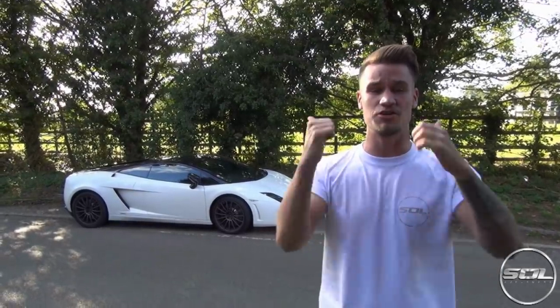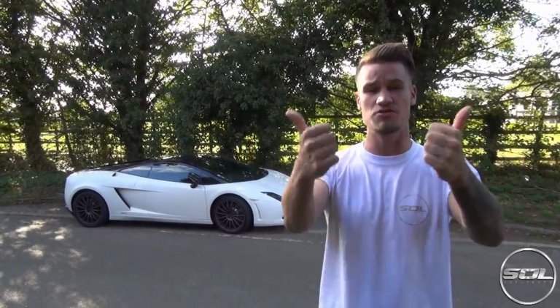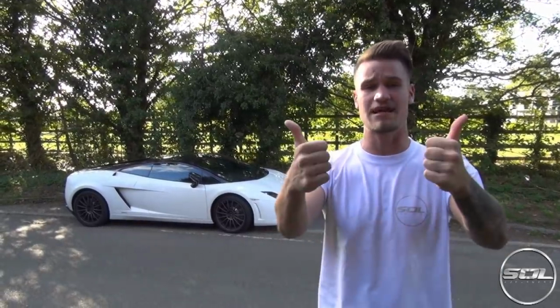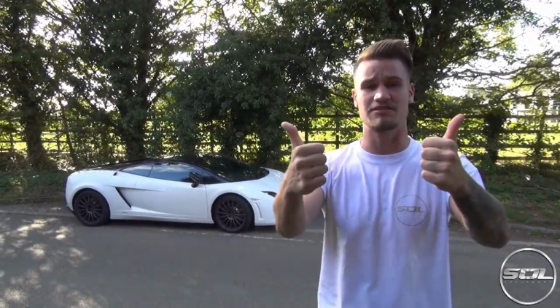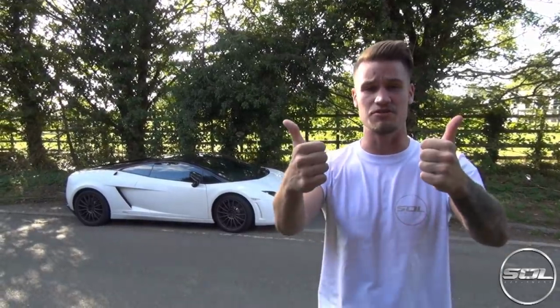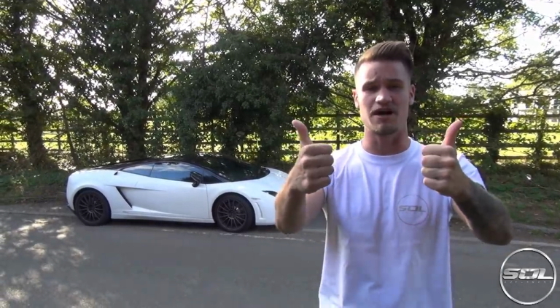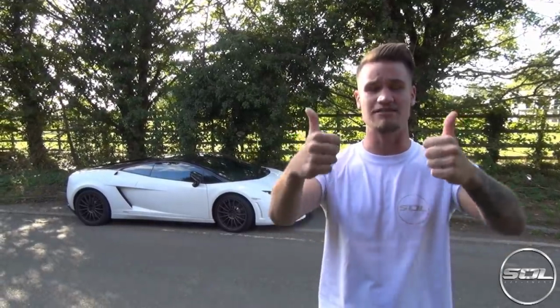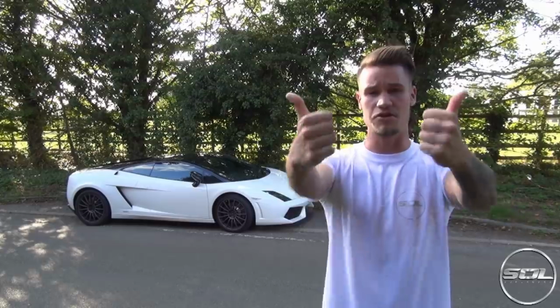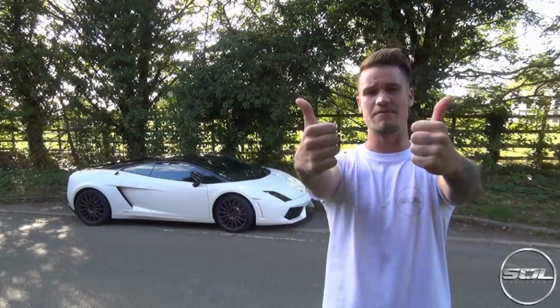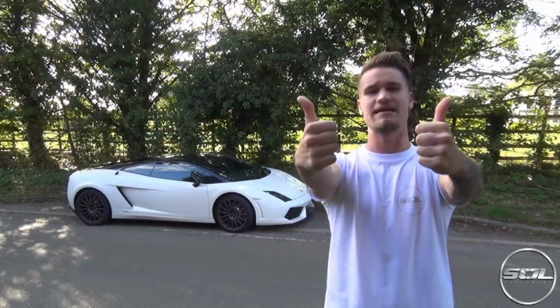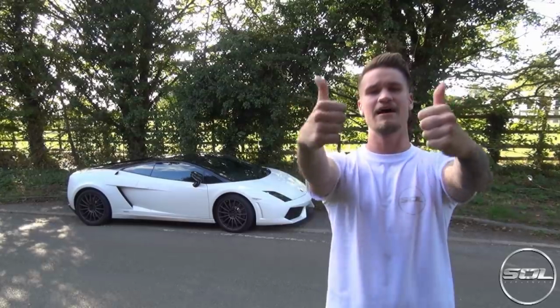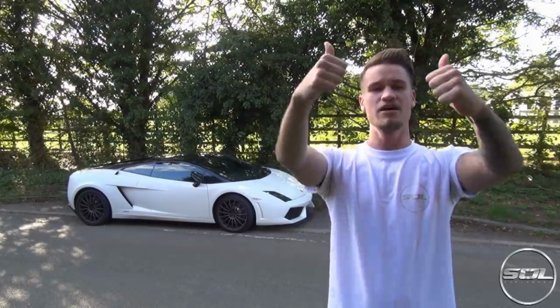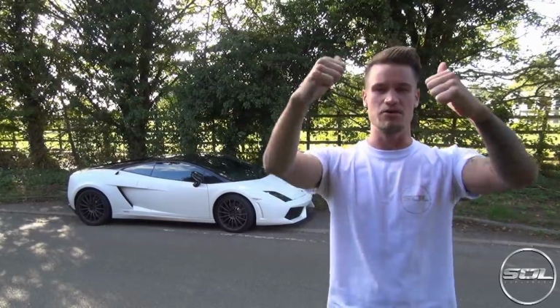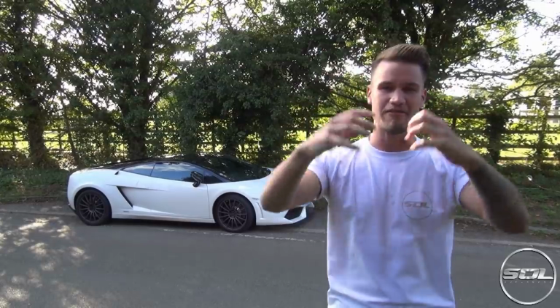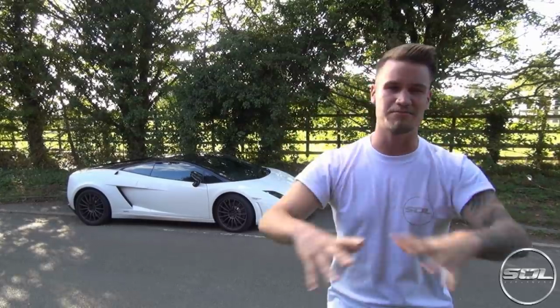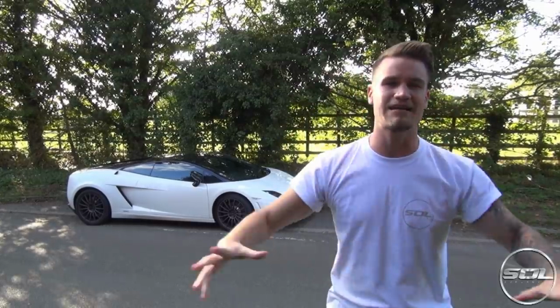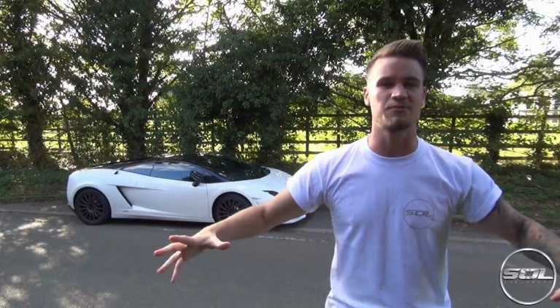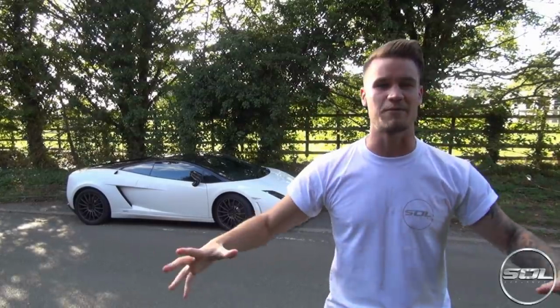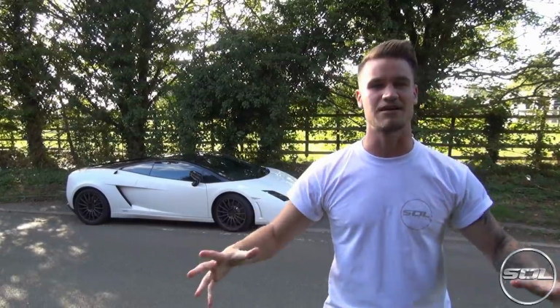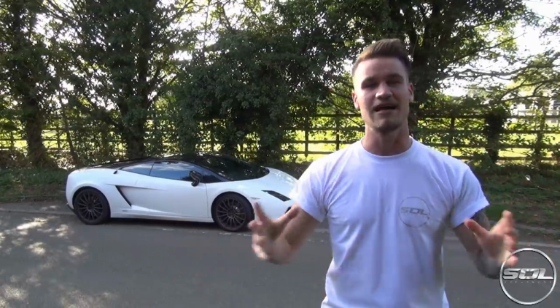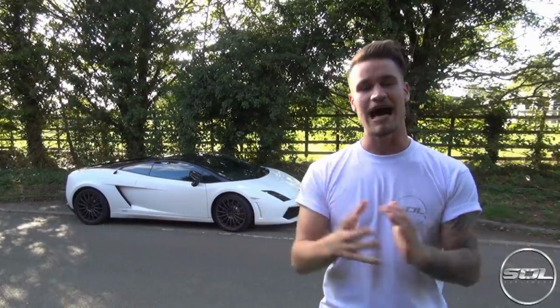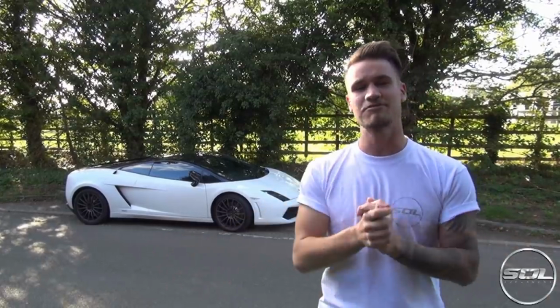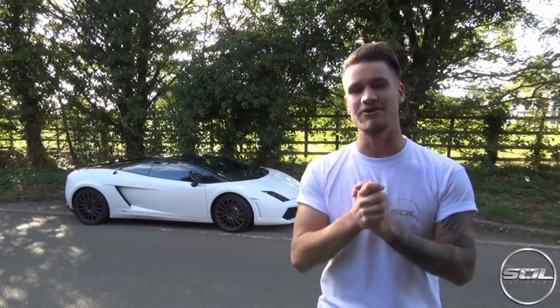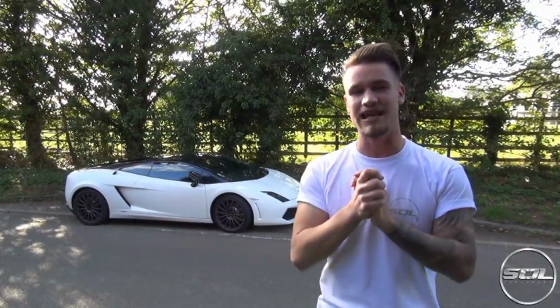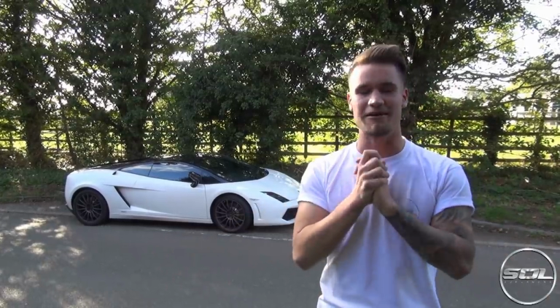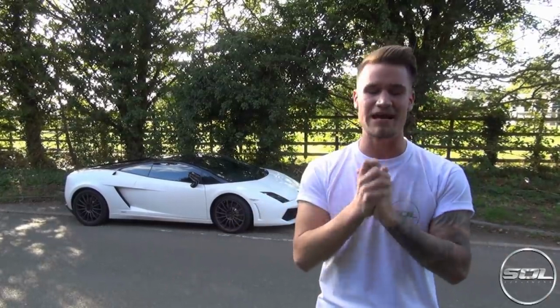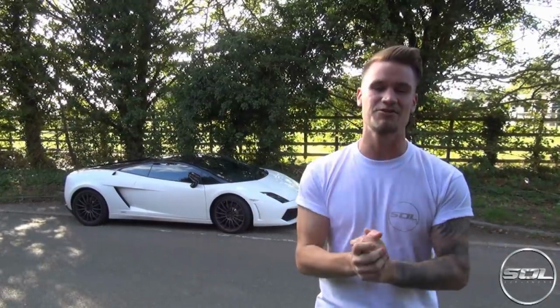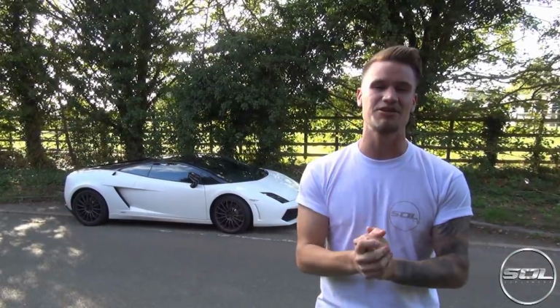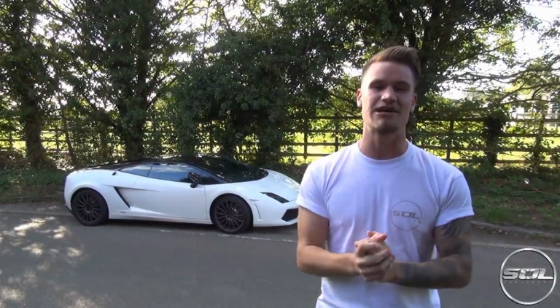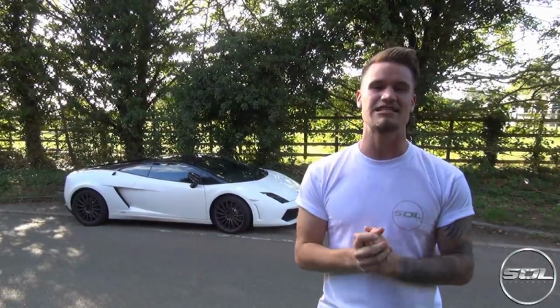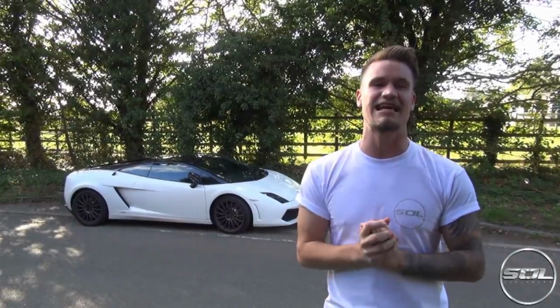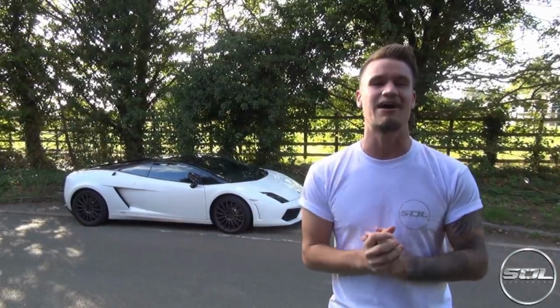Huge thanks to you guys, UNO Media. You have smashed the website. Absolutely love it. Make sure that you go and check it out.